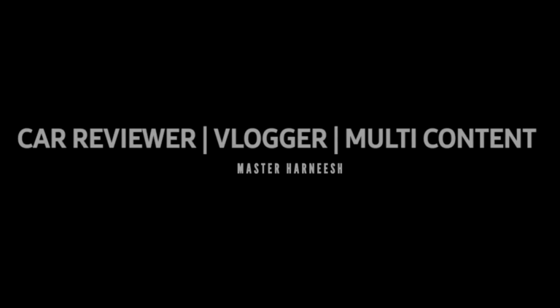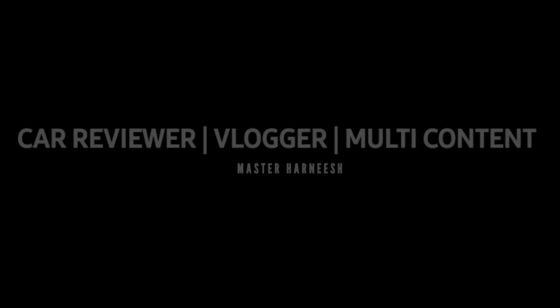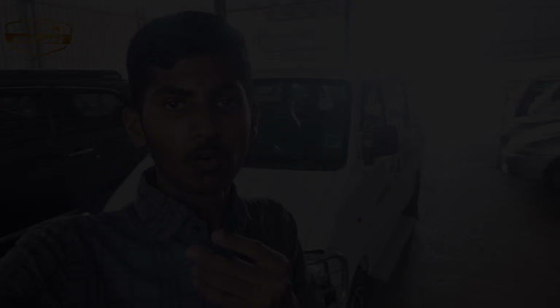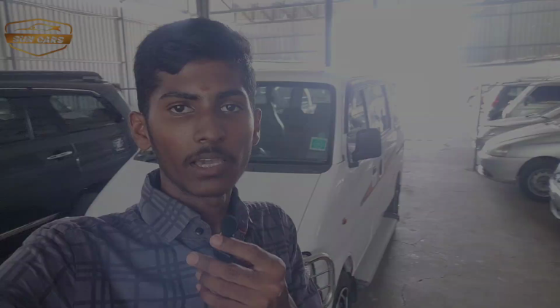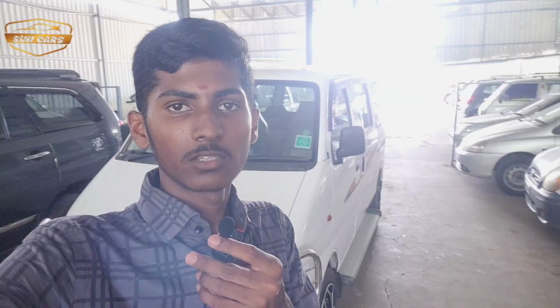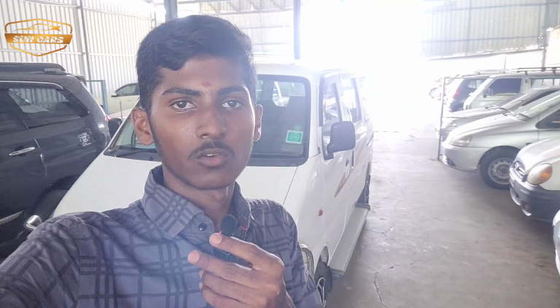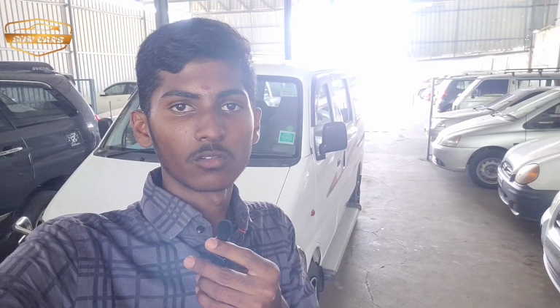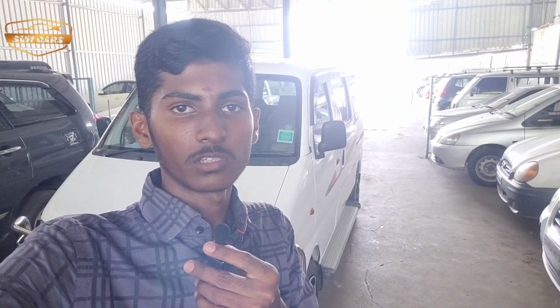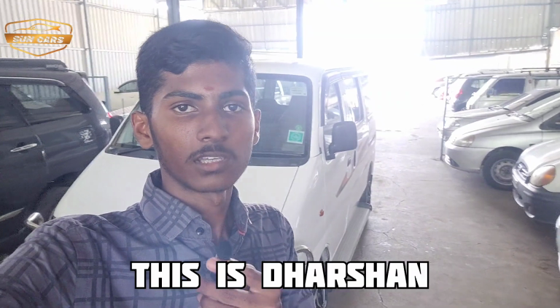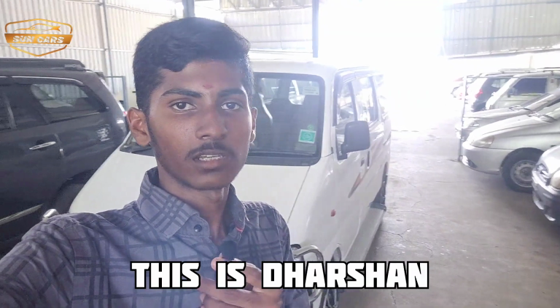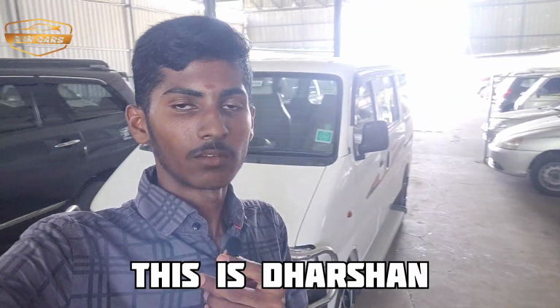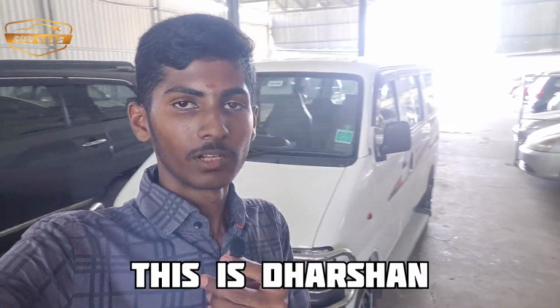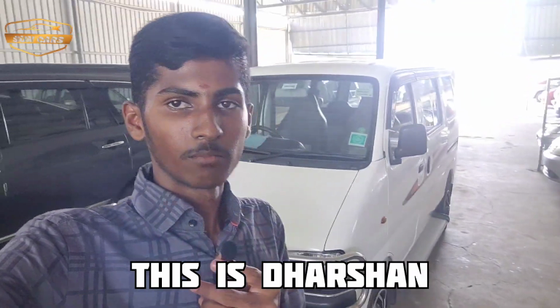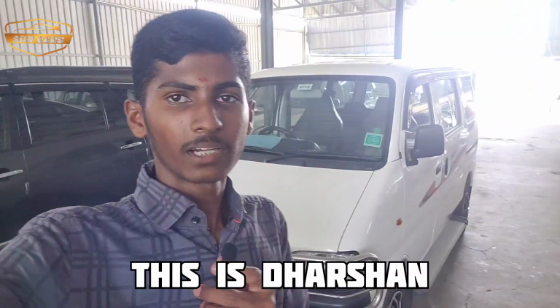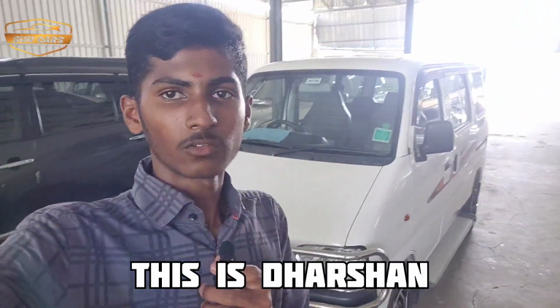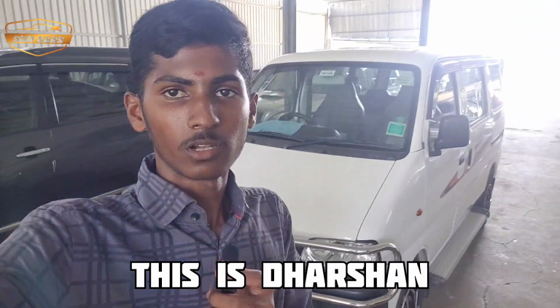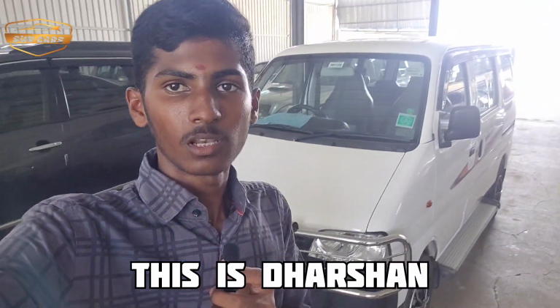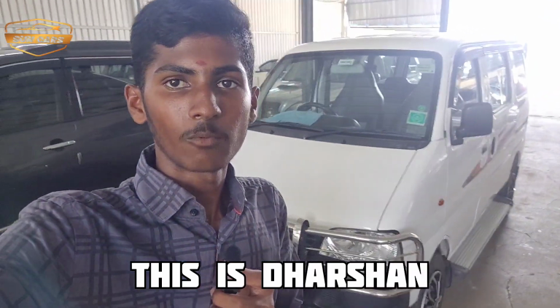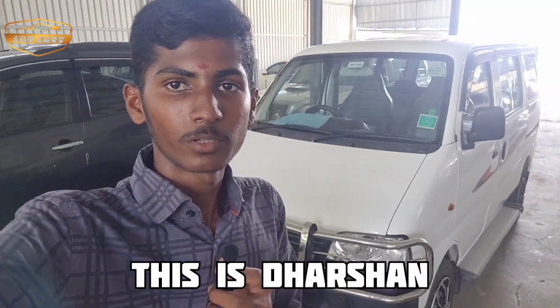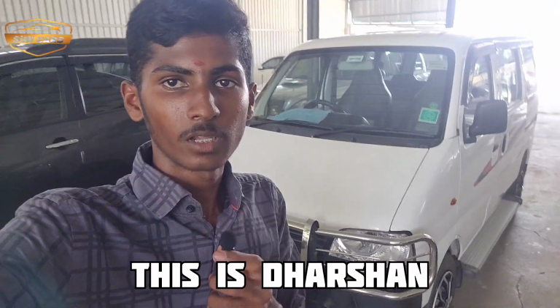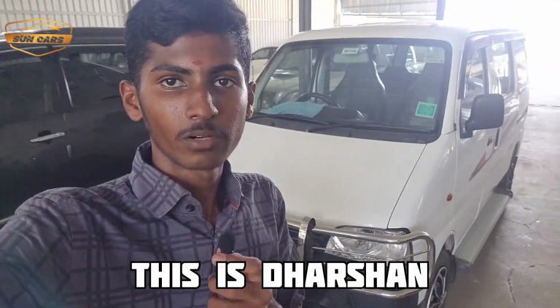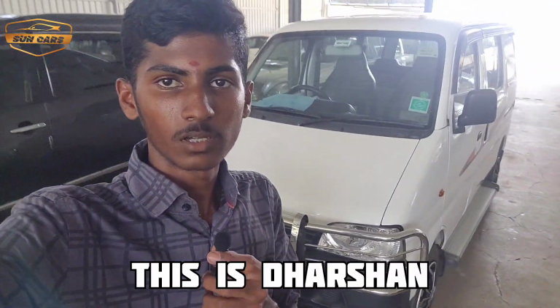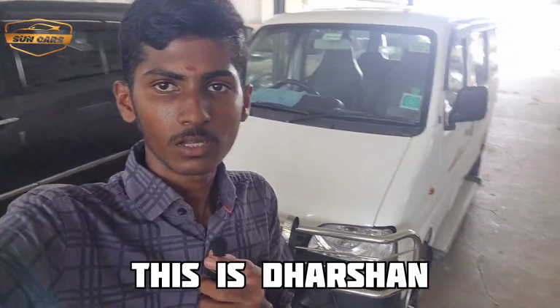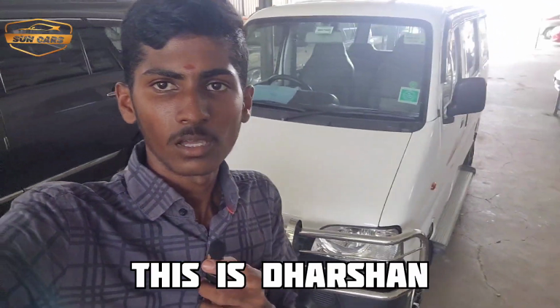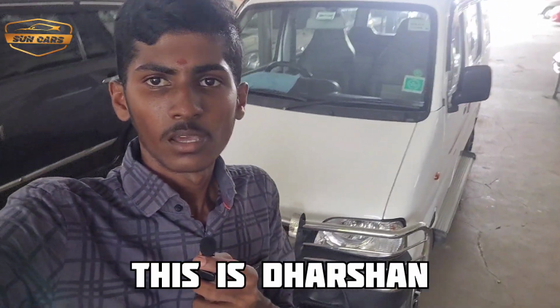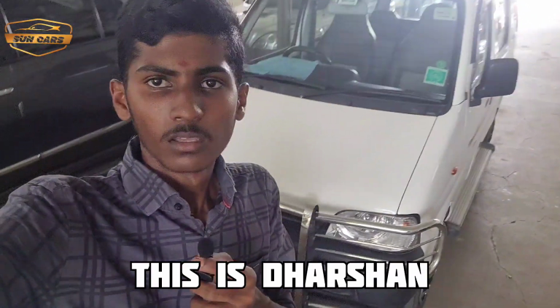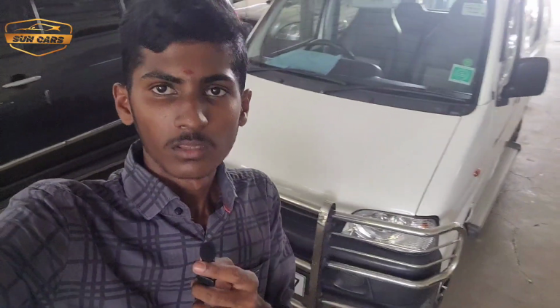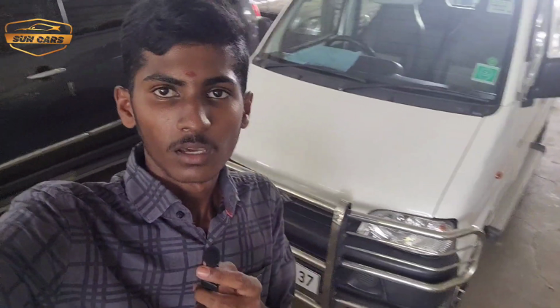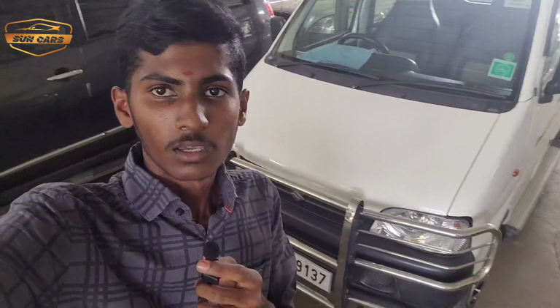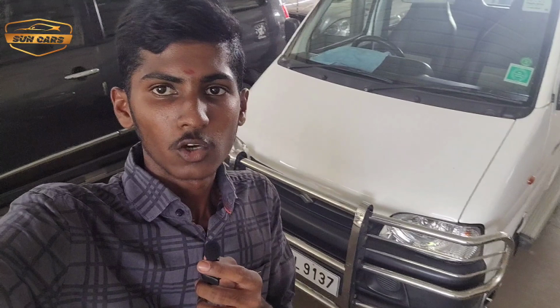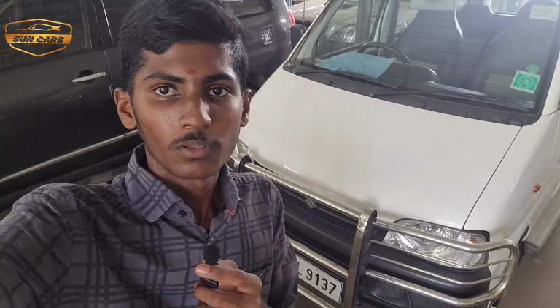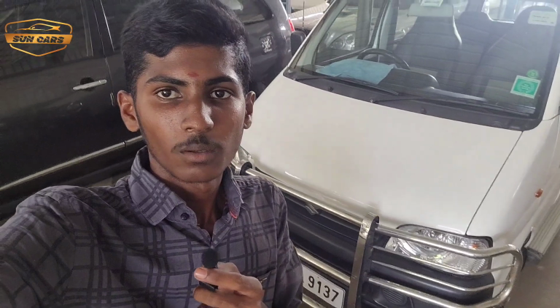Hello guys, this is Darshan, and welcome back to our channel. We are going to show you the eco project.